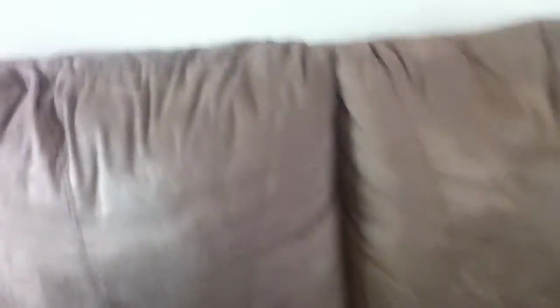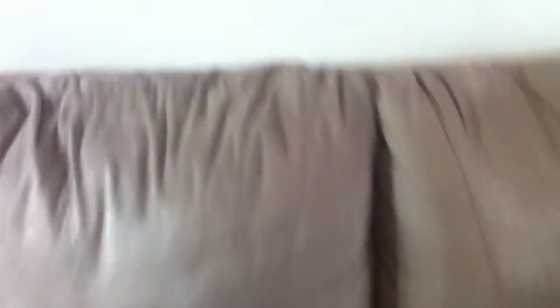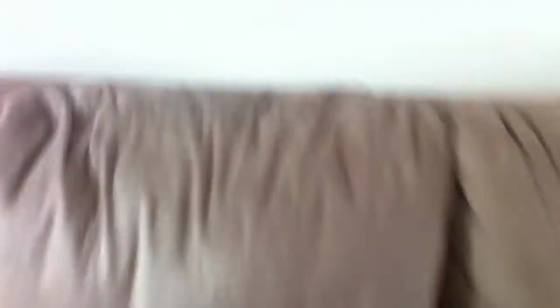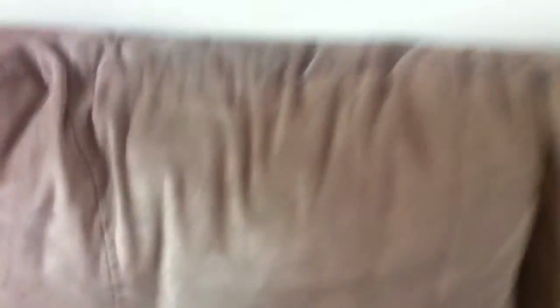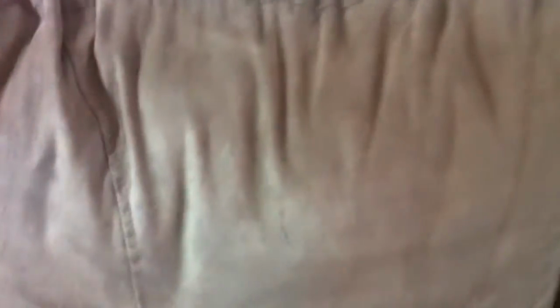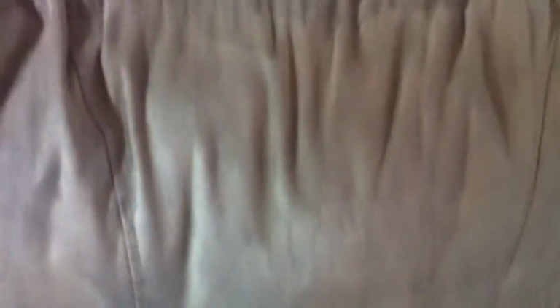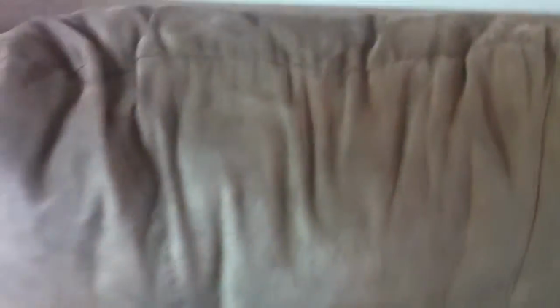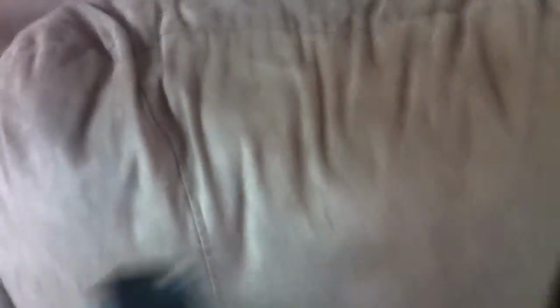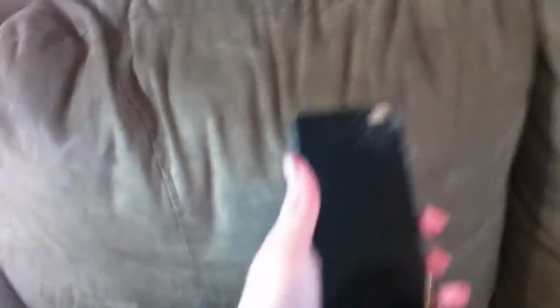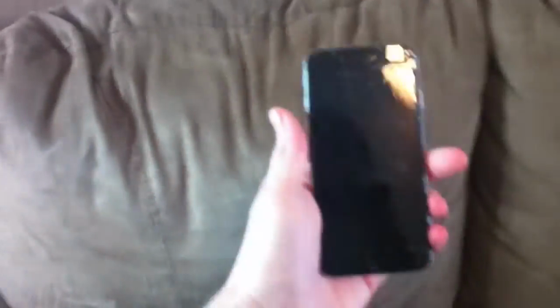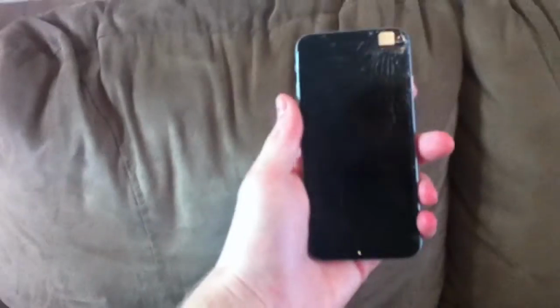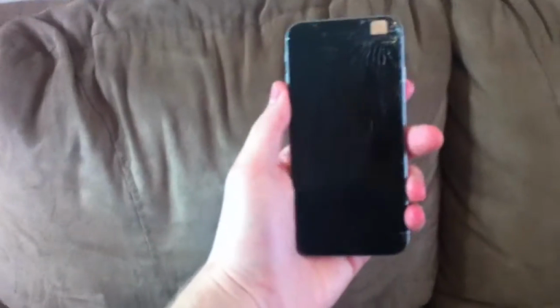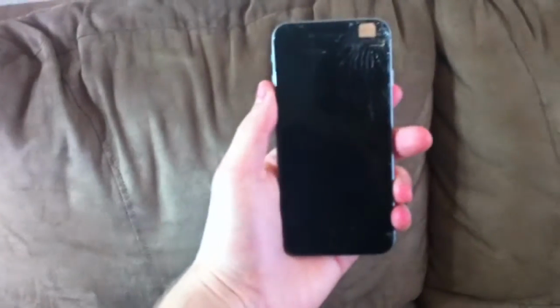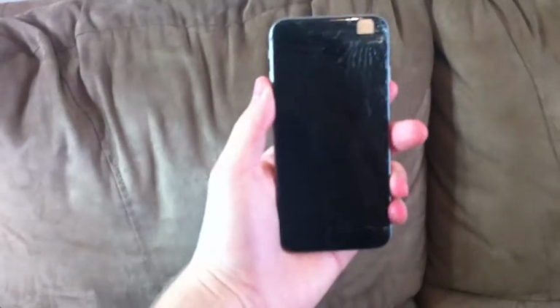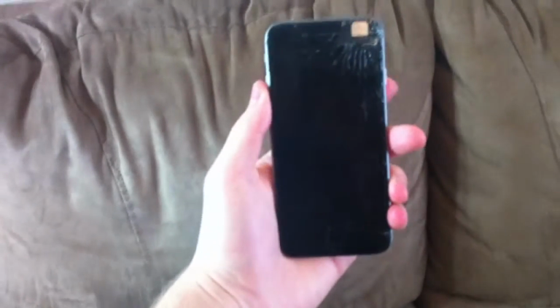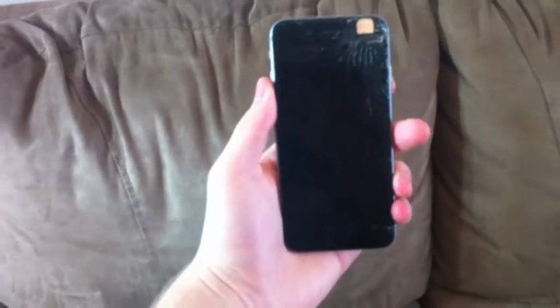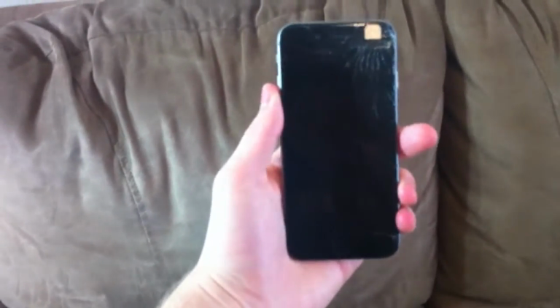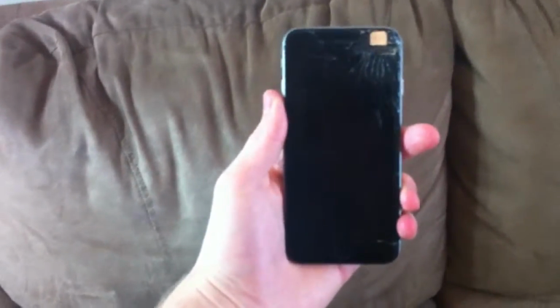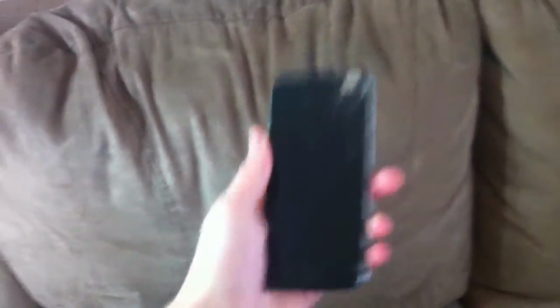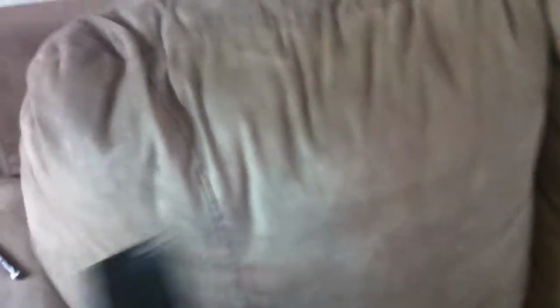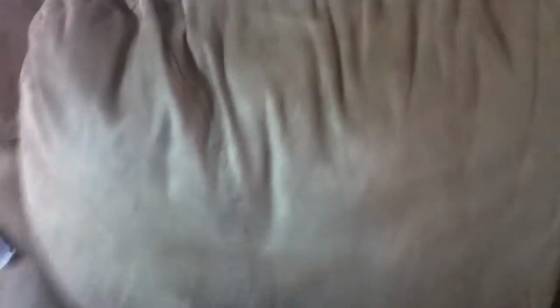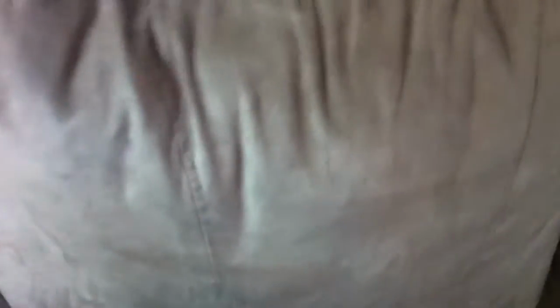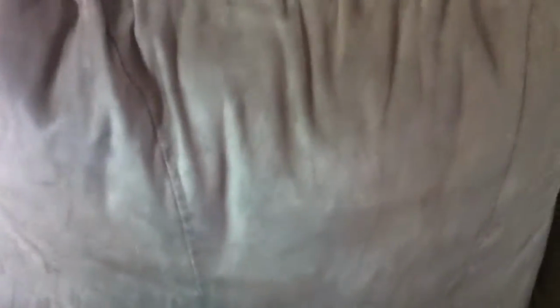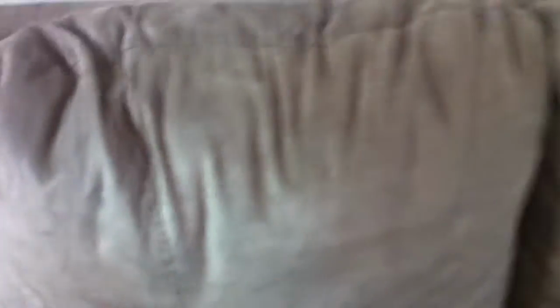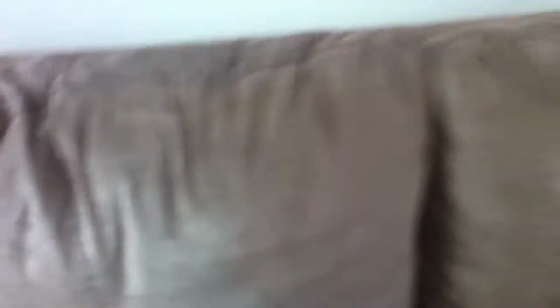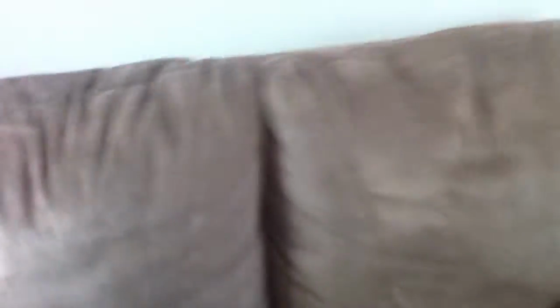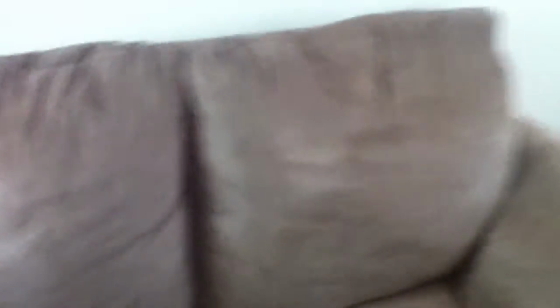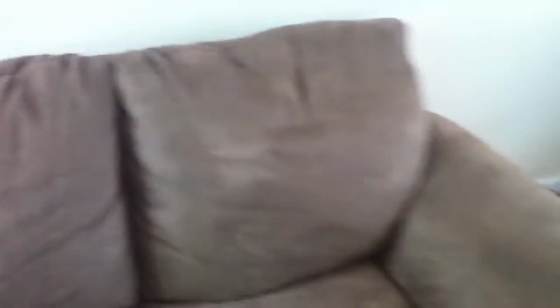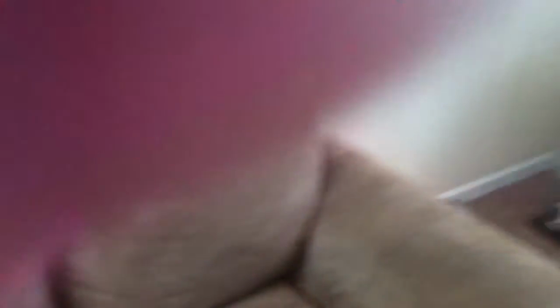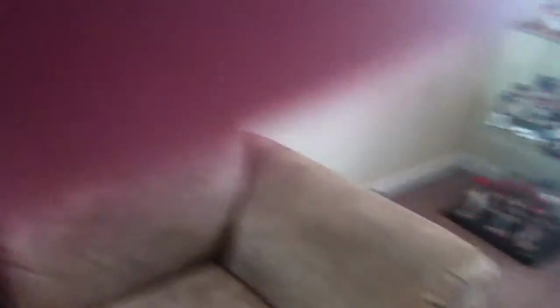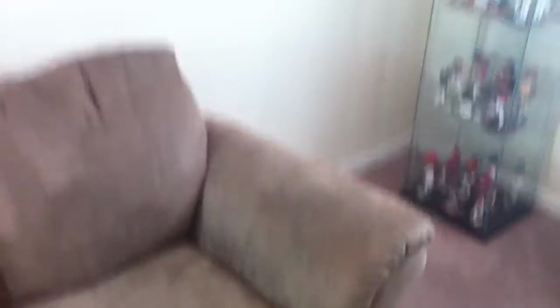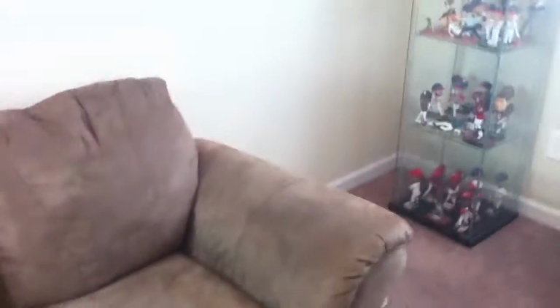Here's my shattered iPhone. I just got to order a new screen for it - cost me about 50 bucks.